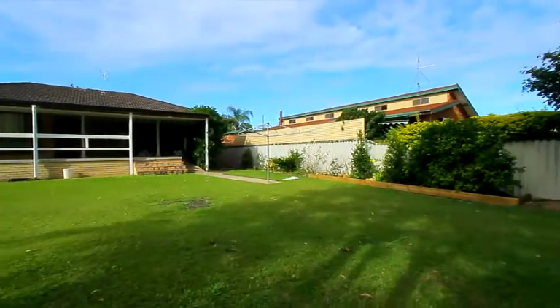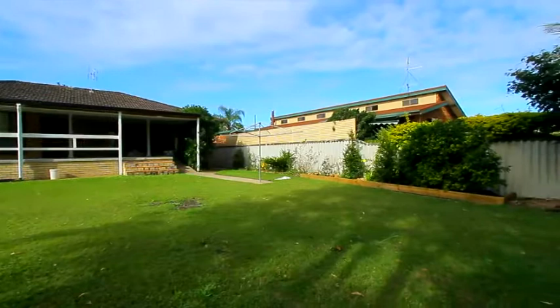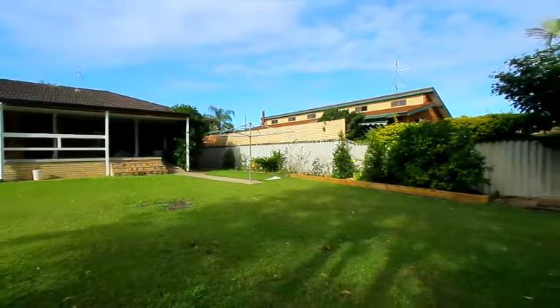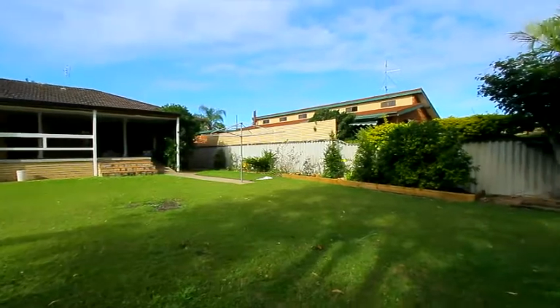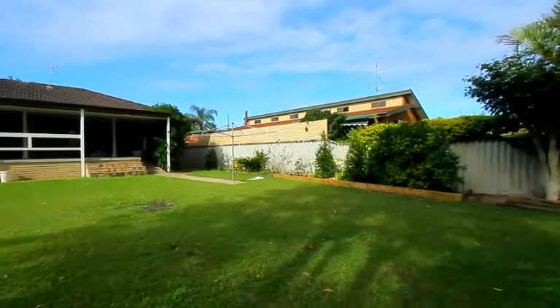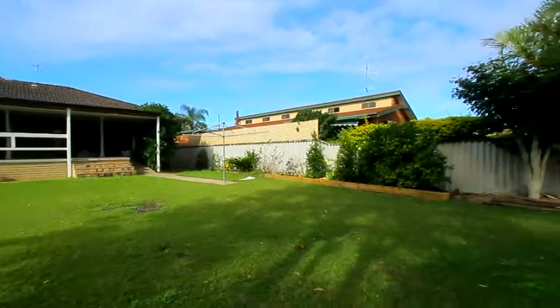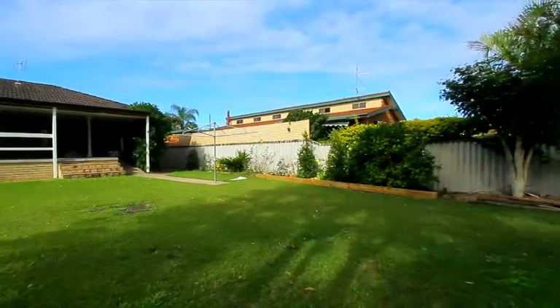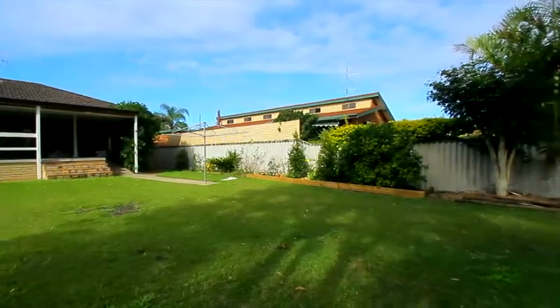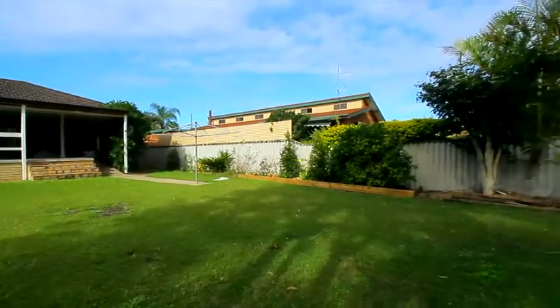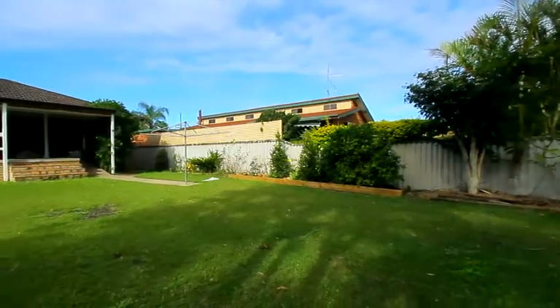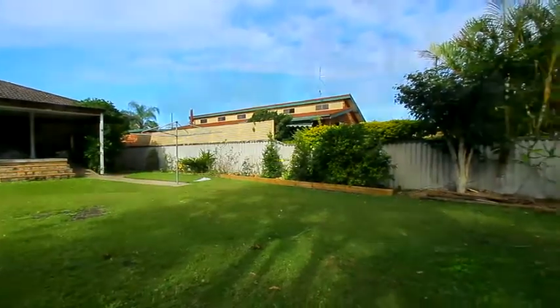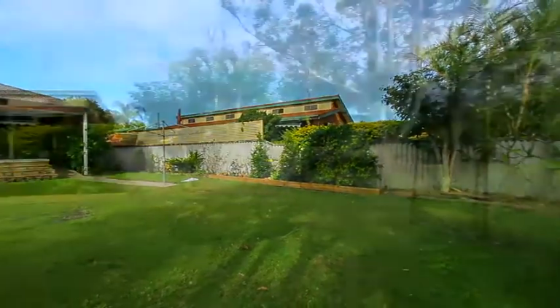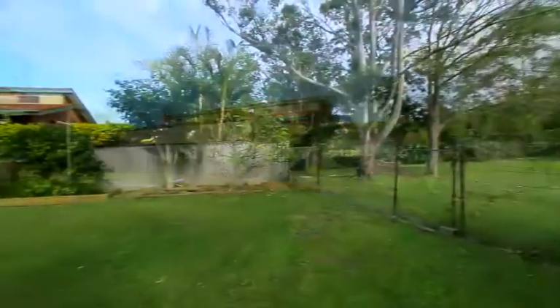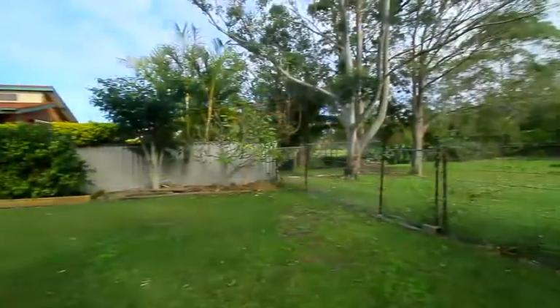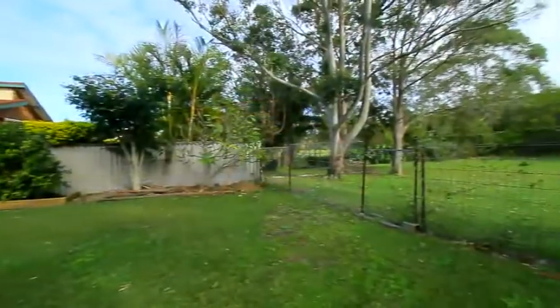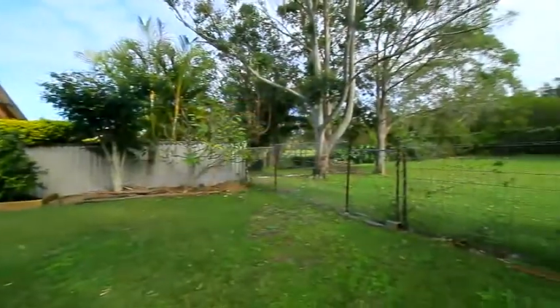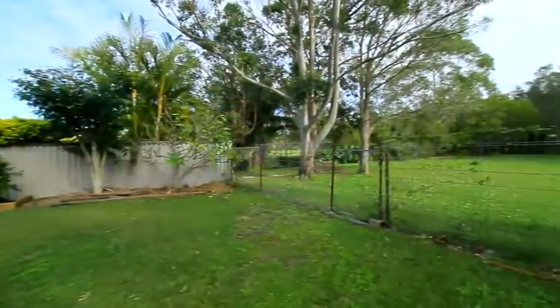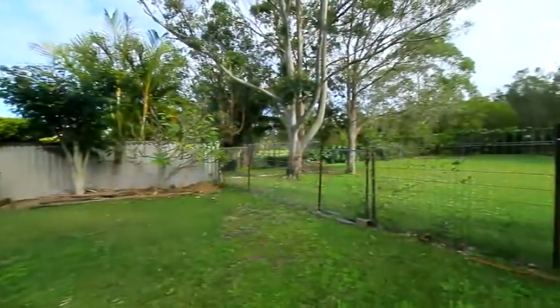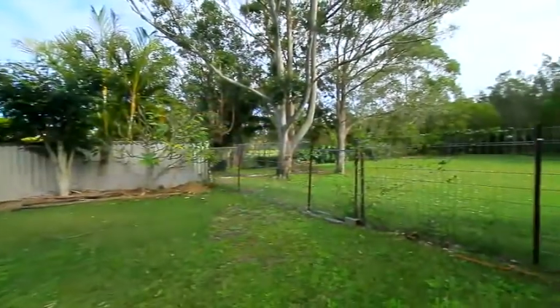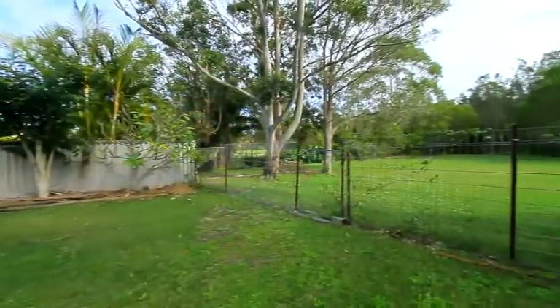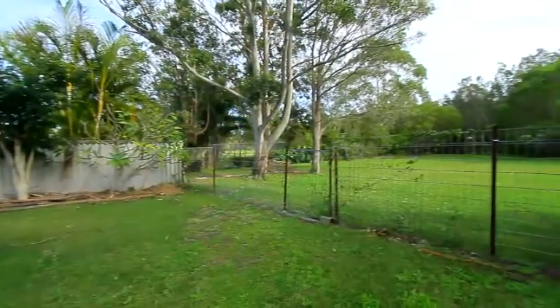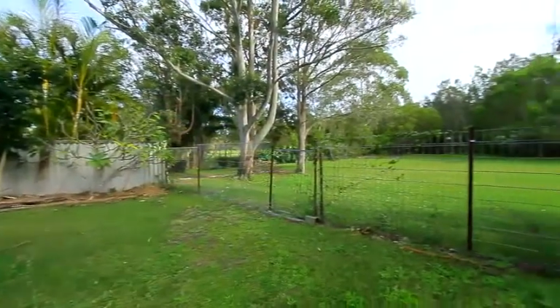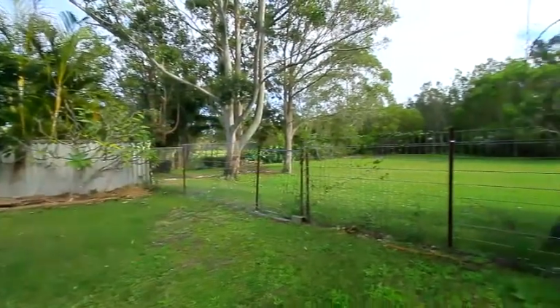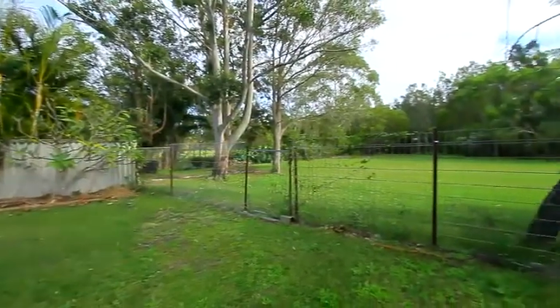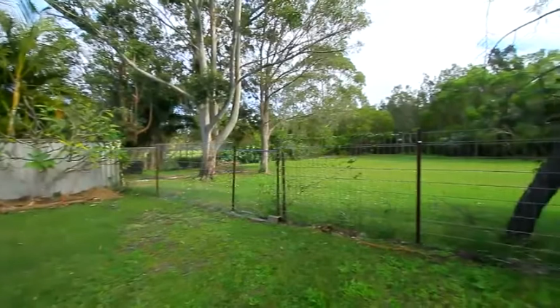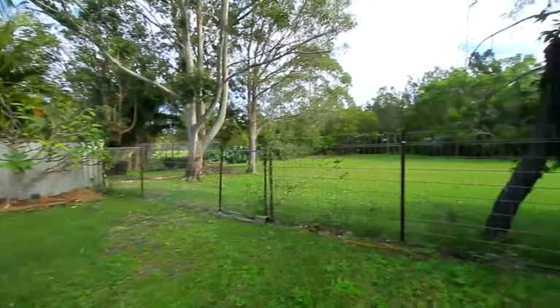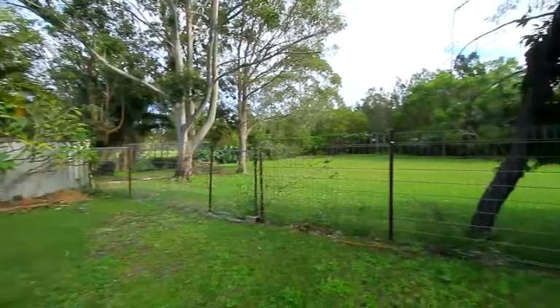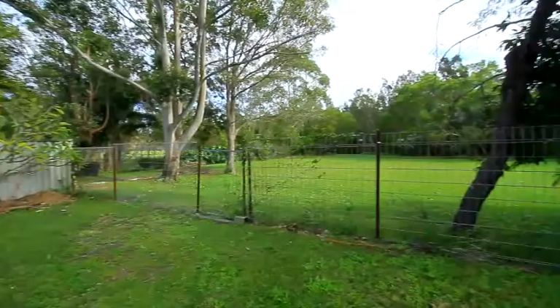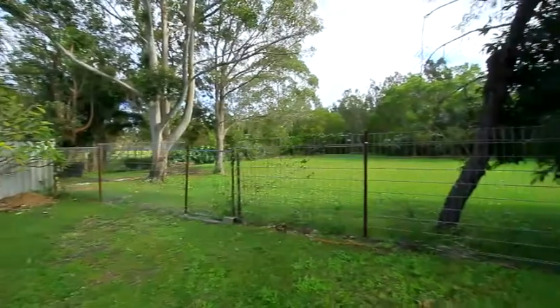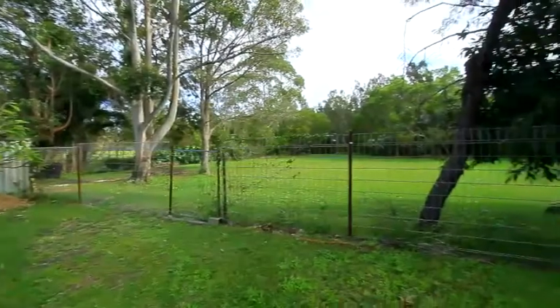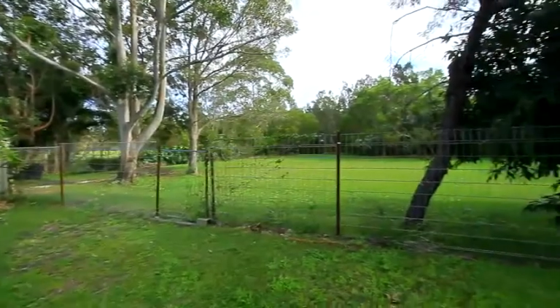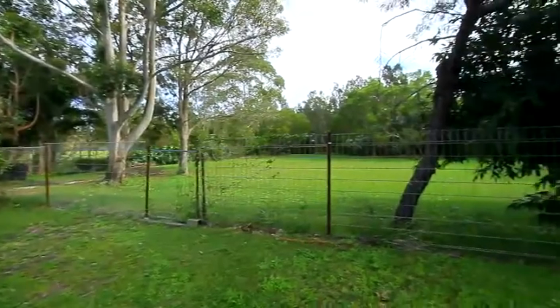The property also backs onto Crown Land Reserve, and there's a gate at the rear of the property going directly out to that reserve.